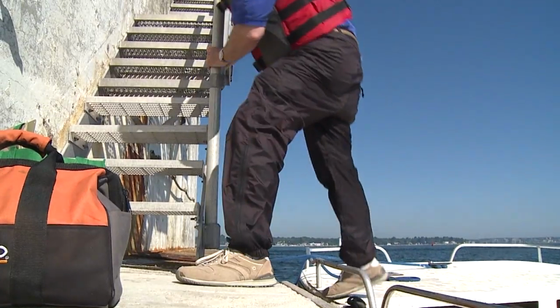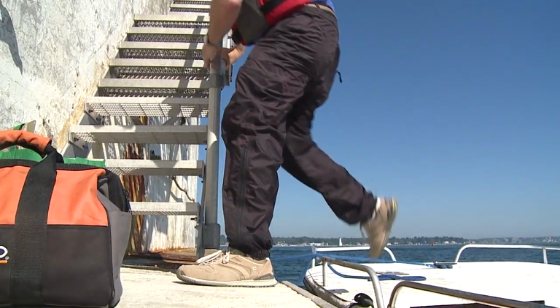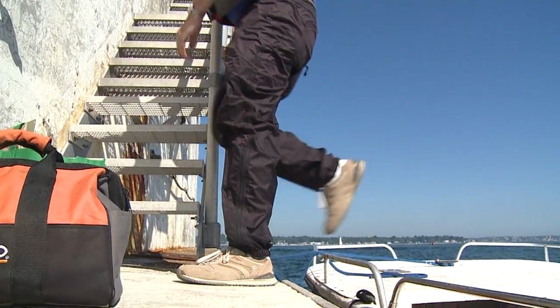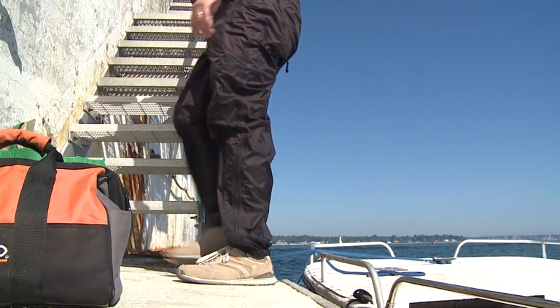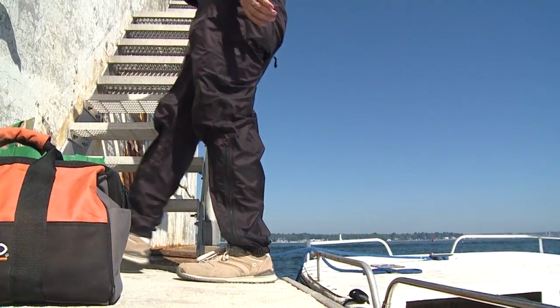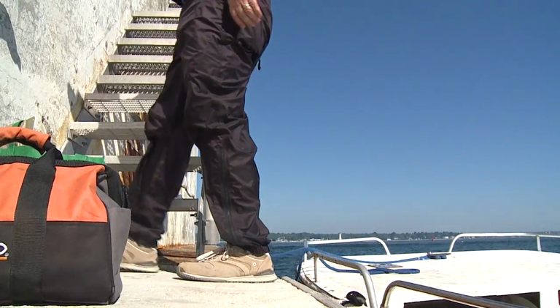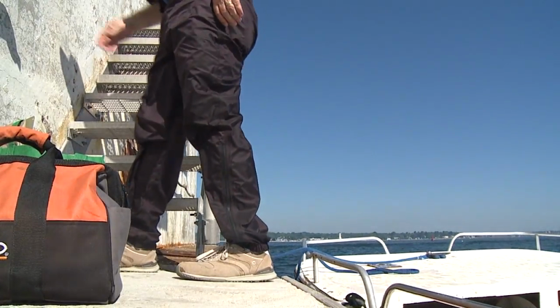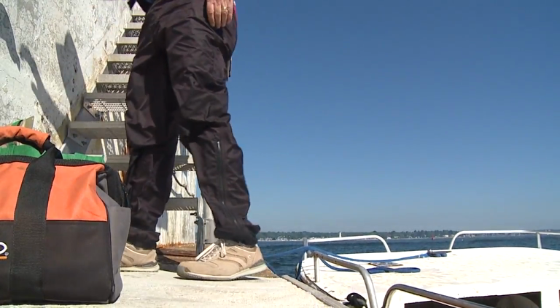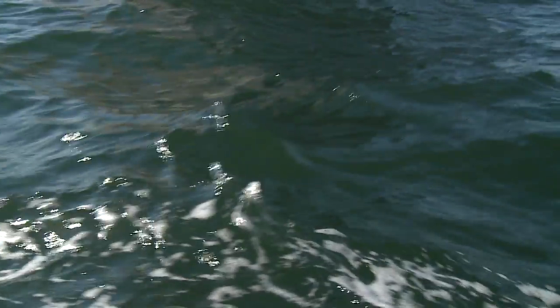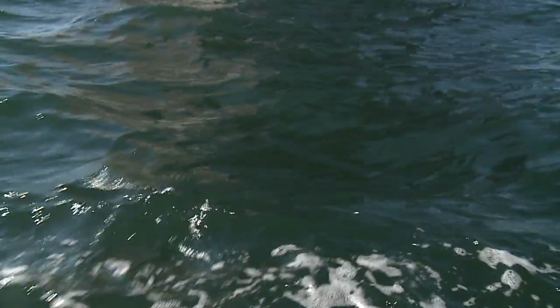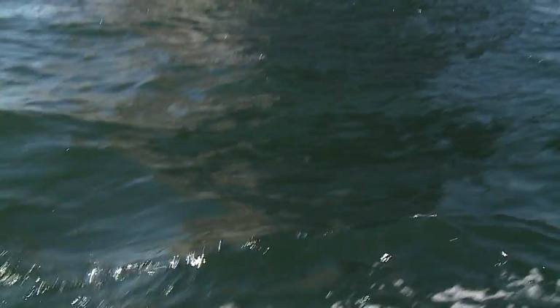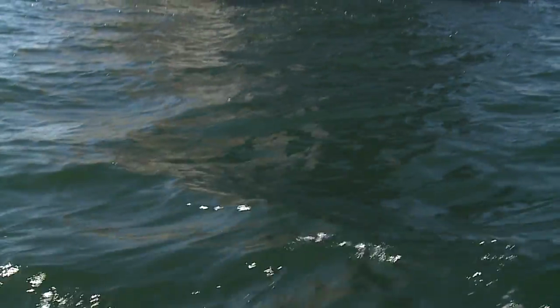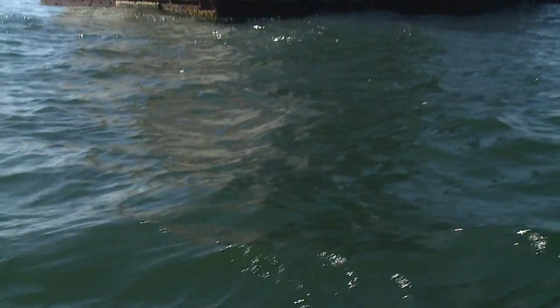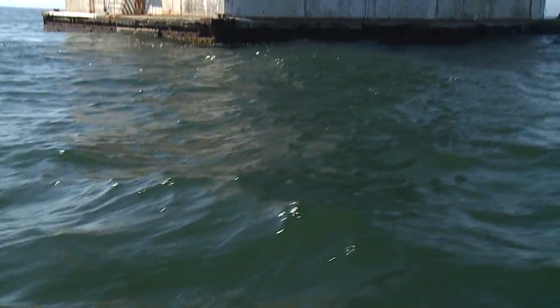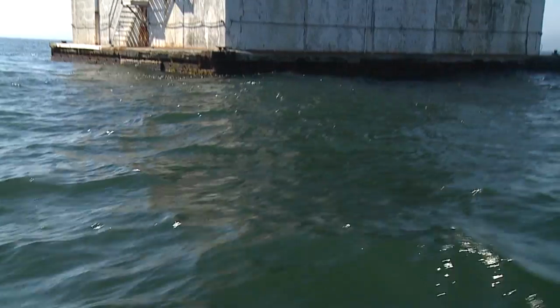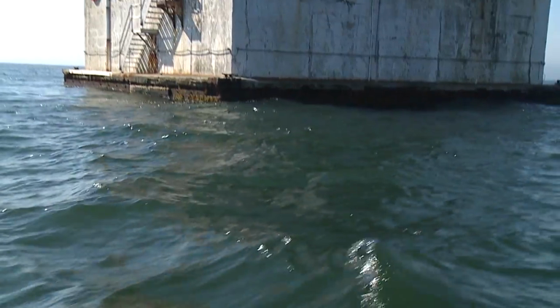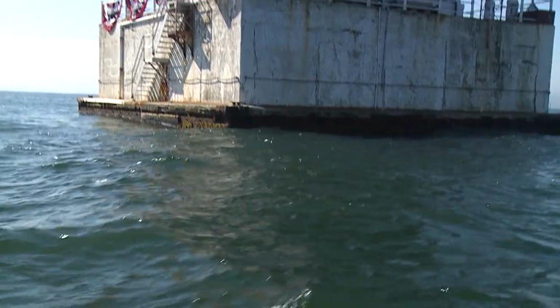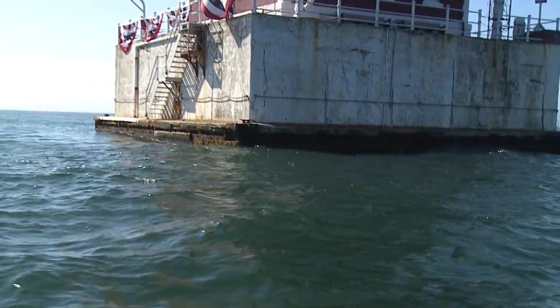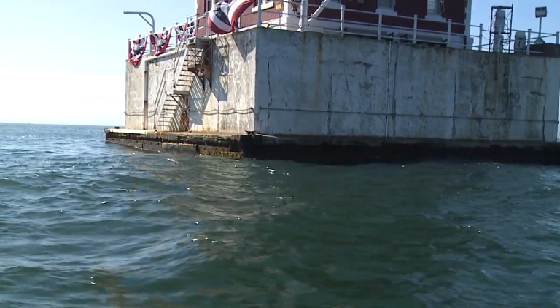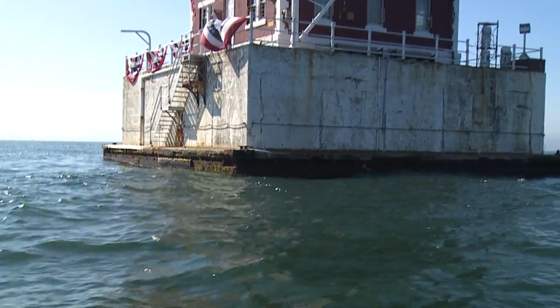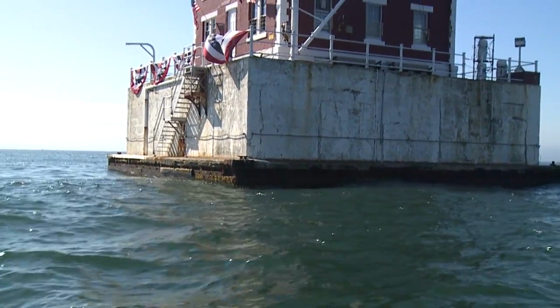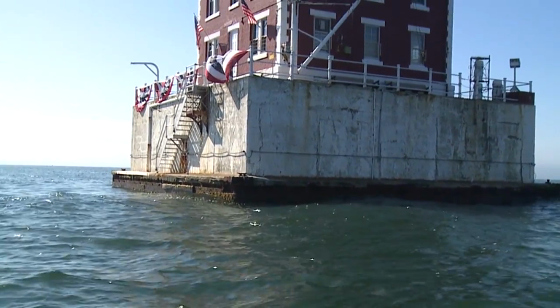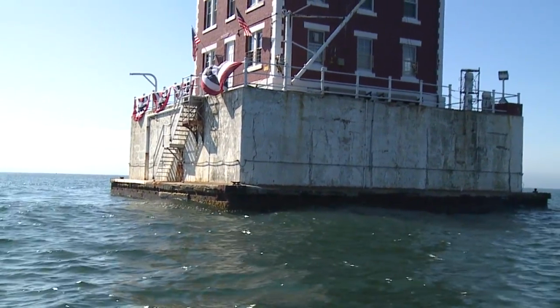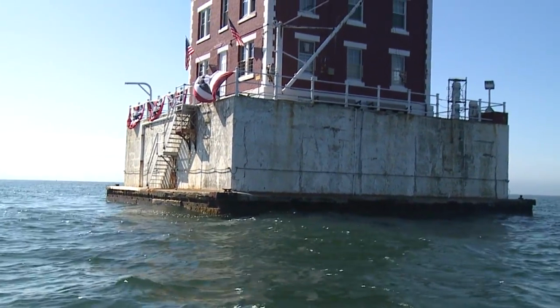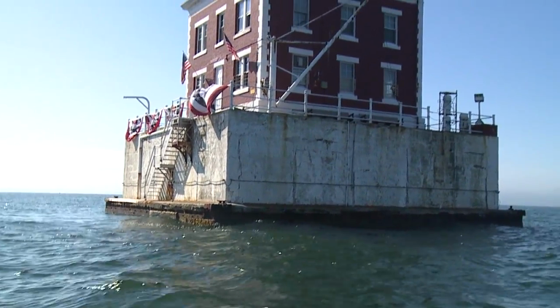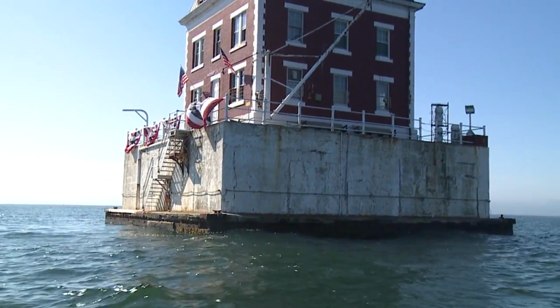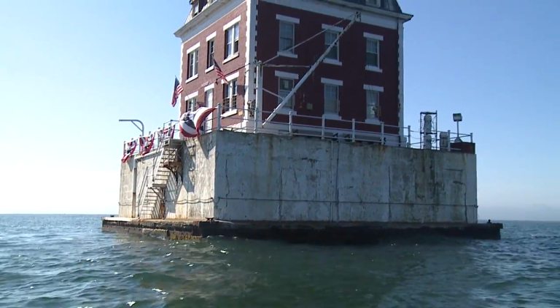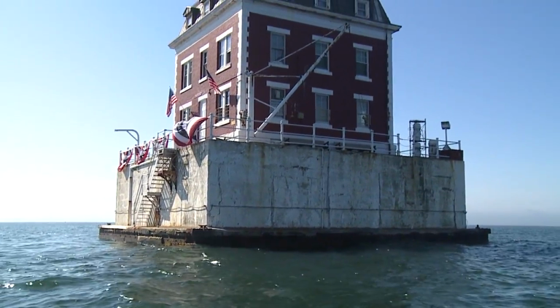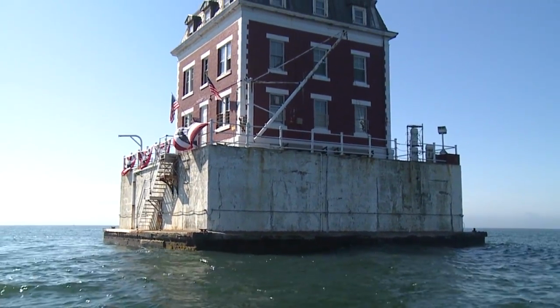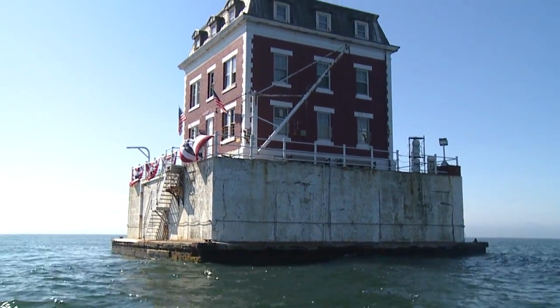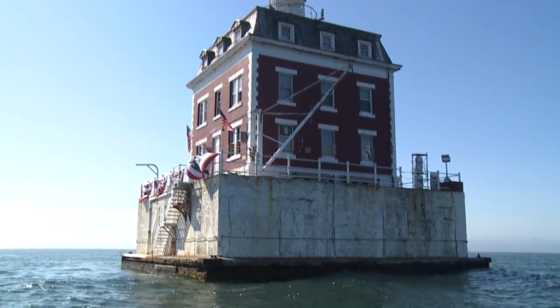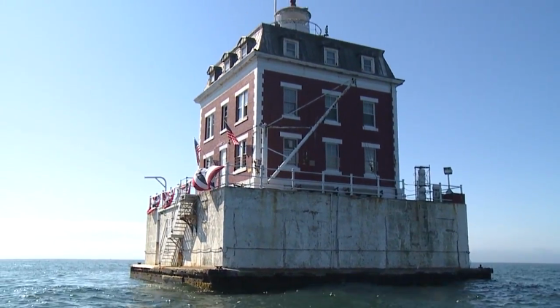For more than a century, Ledge Lighthouse has been guiding sailors and ships safely through the waters of the Long Island Sound.